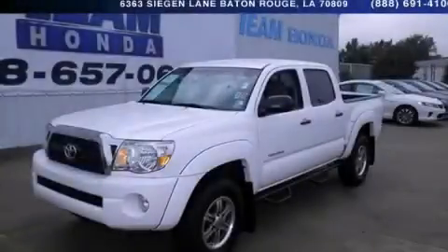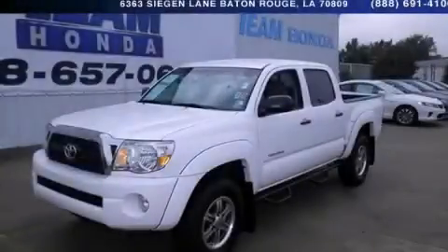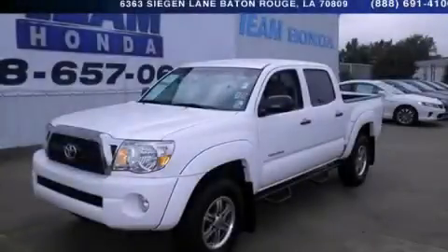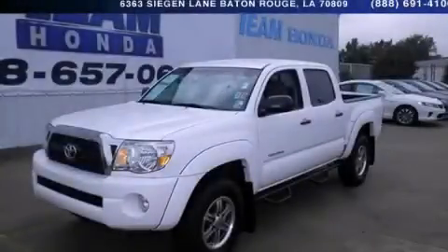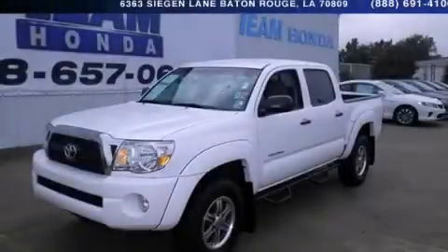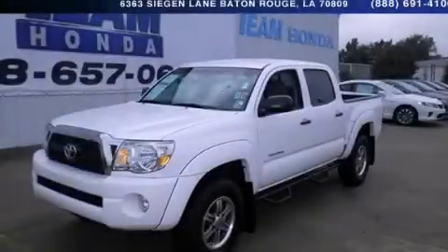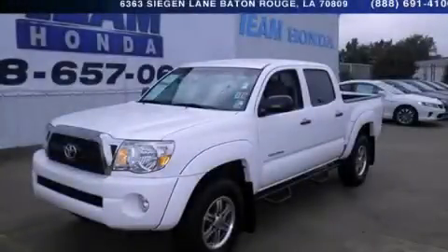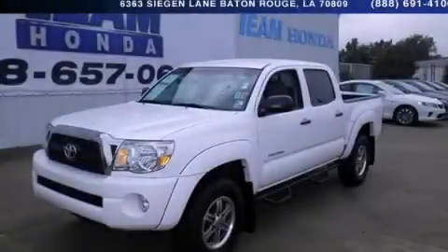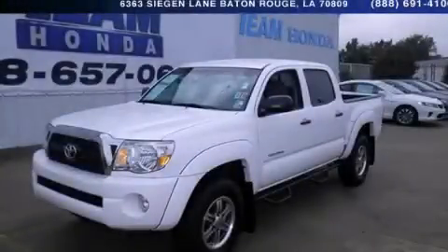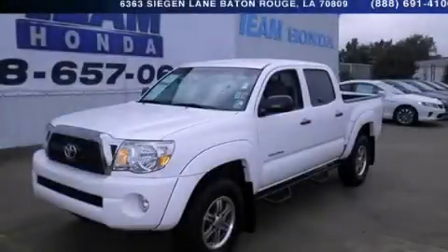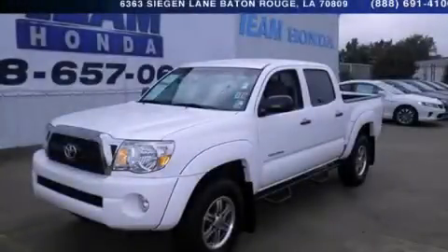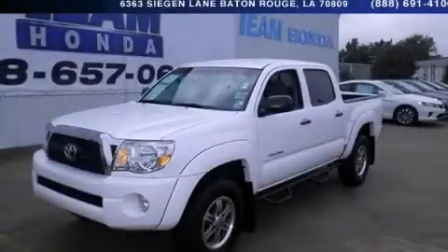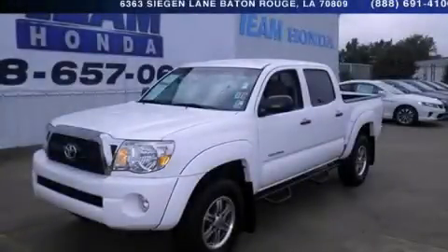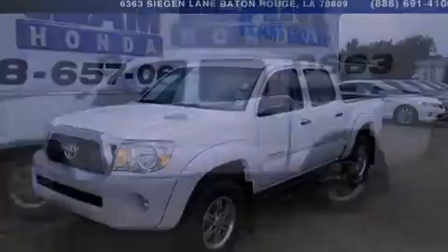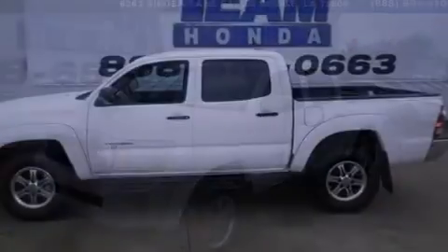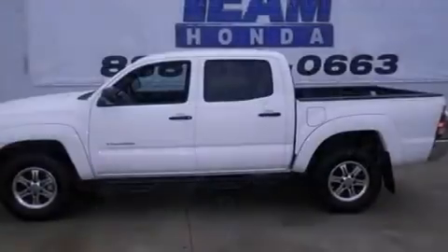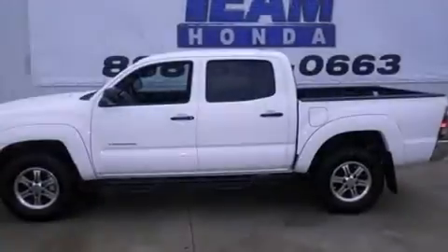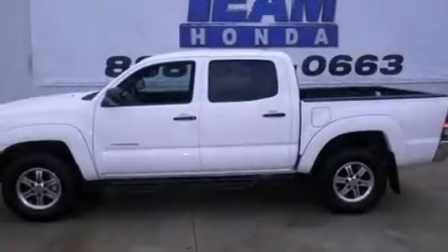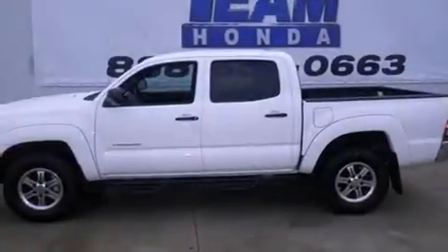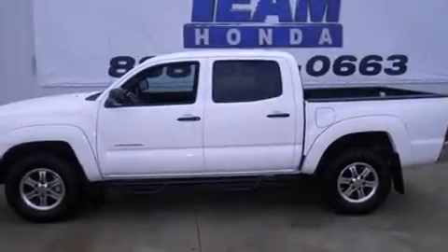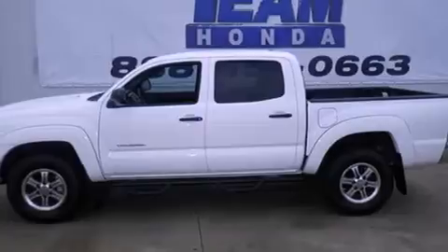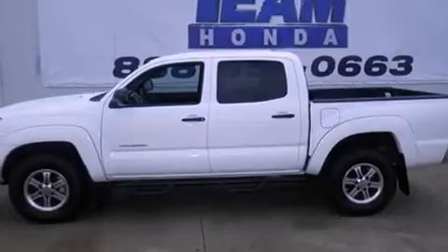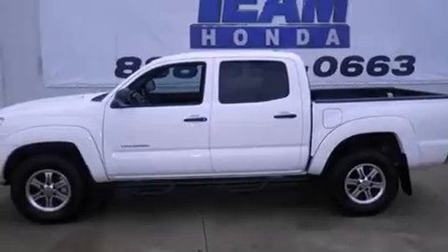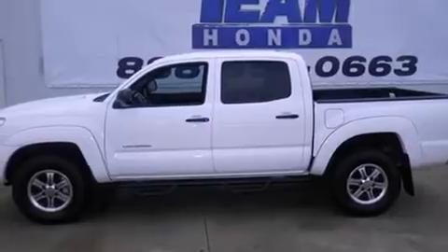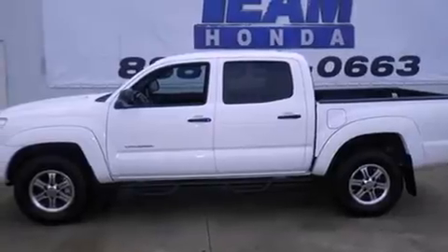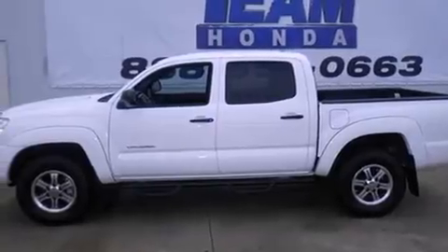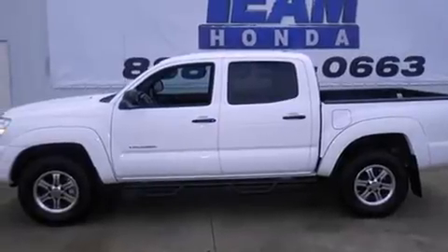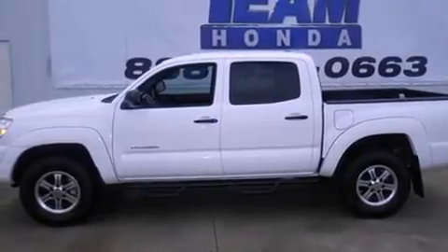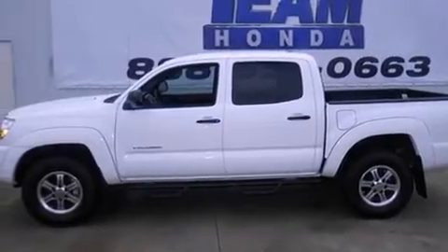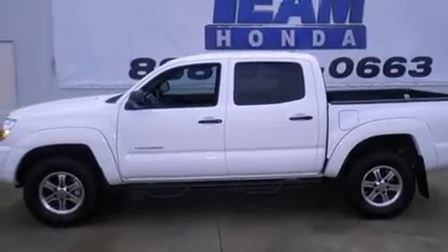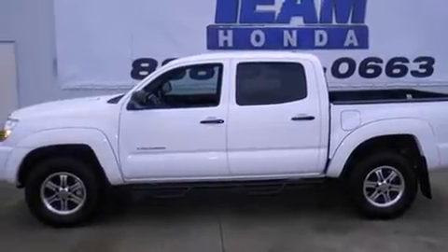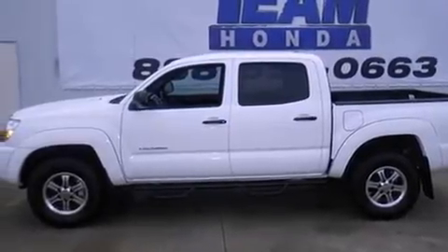This is a 2011 Toyota Tacoma. Whether hauling, commuting, or towing, this truck is the right one for you.